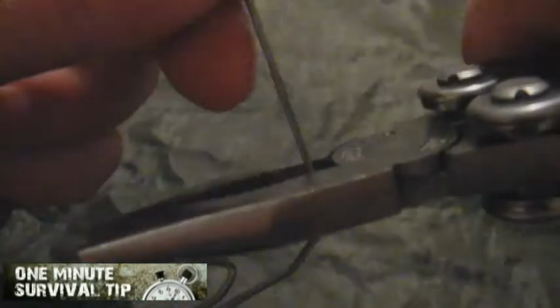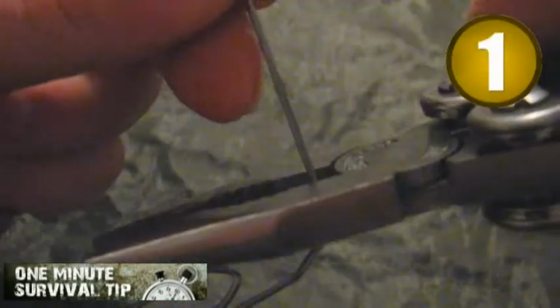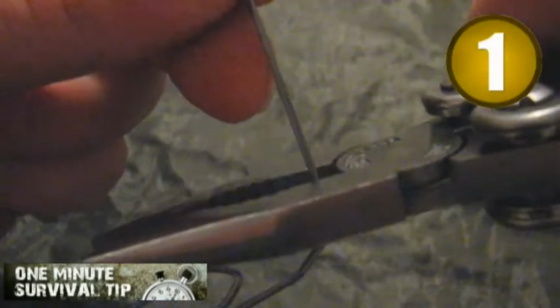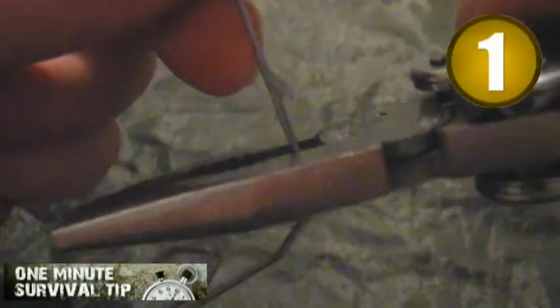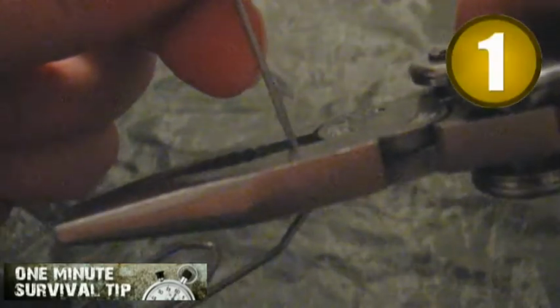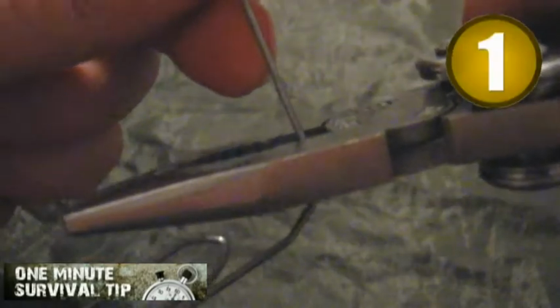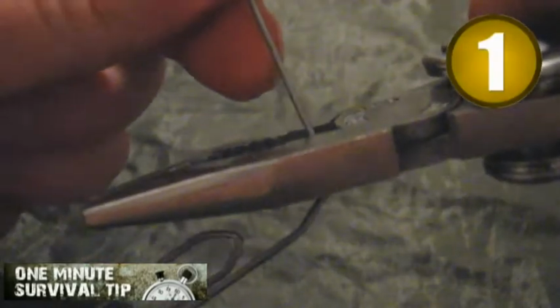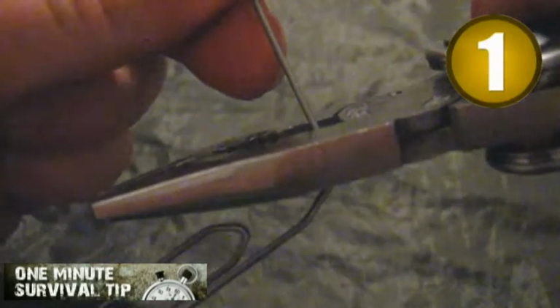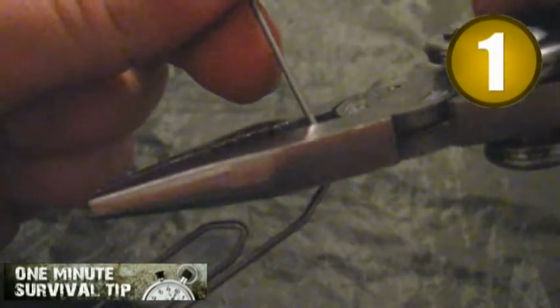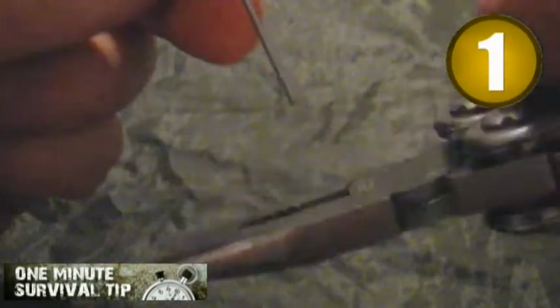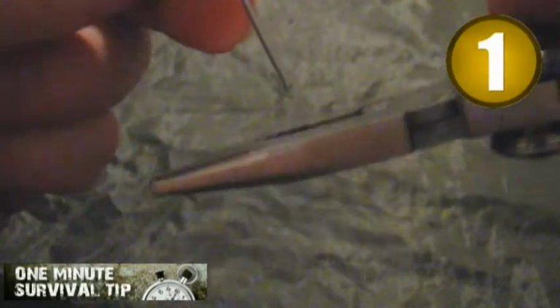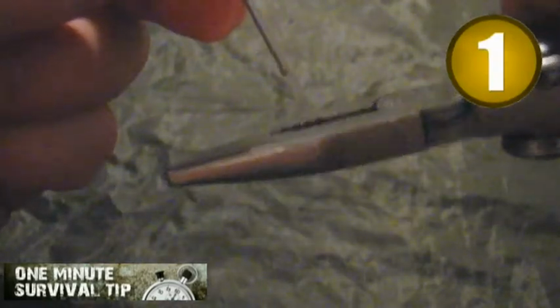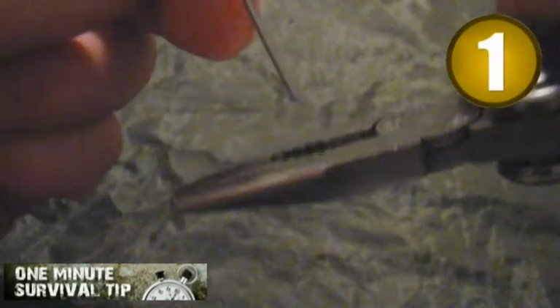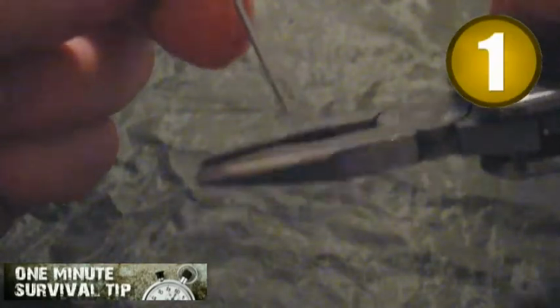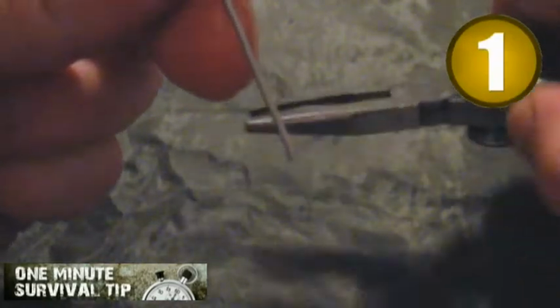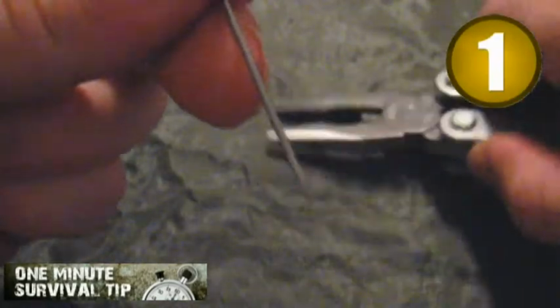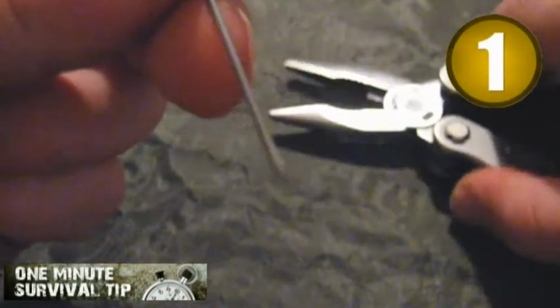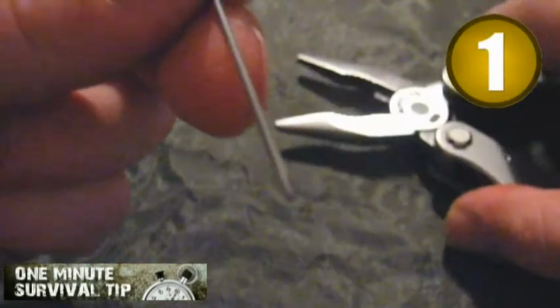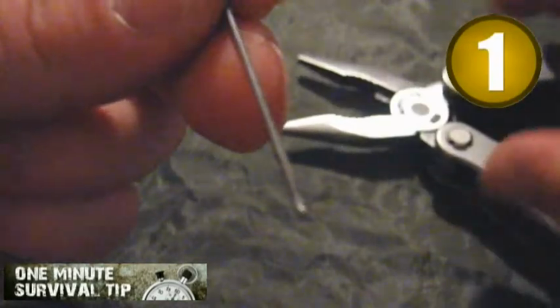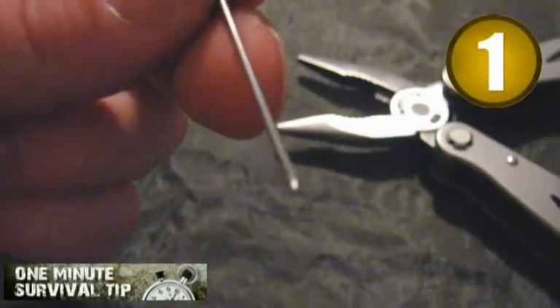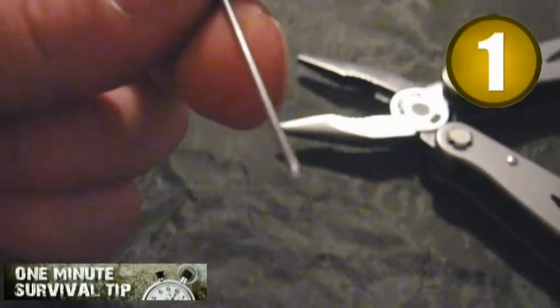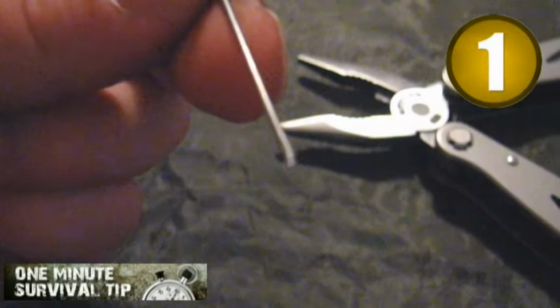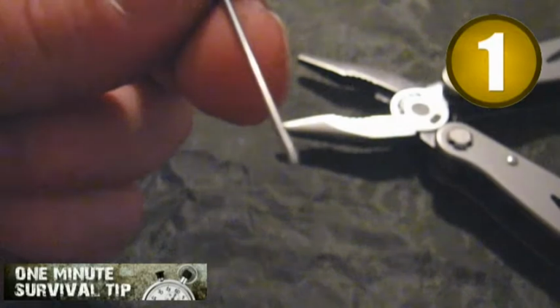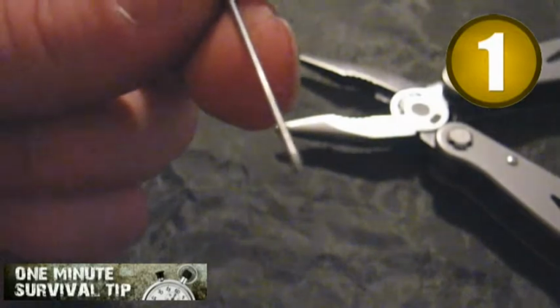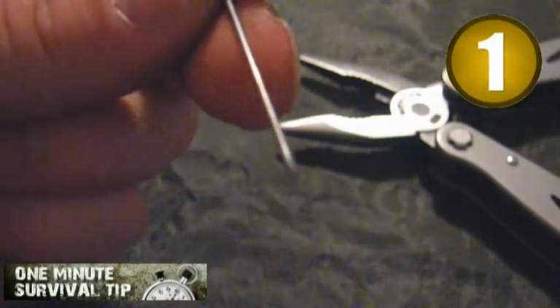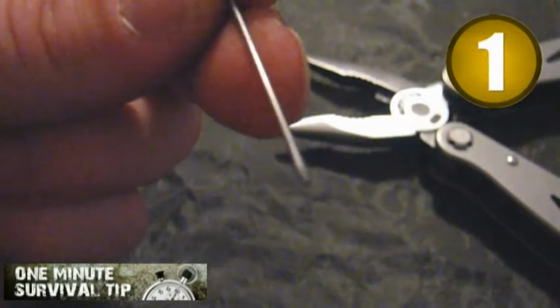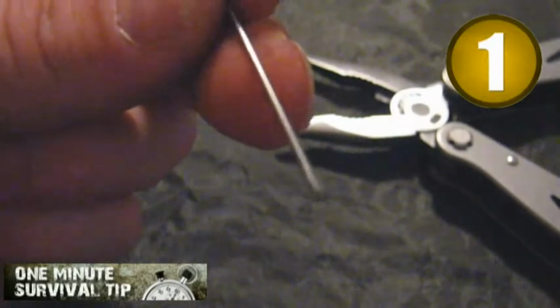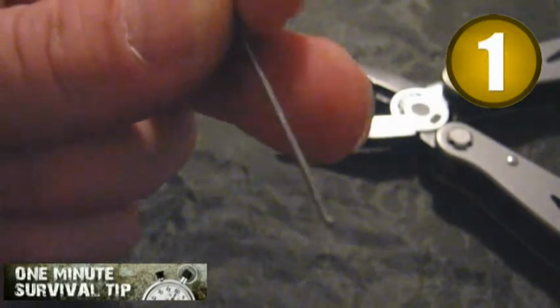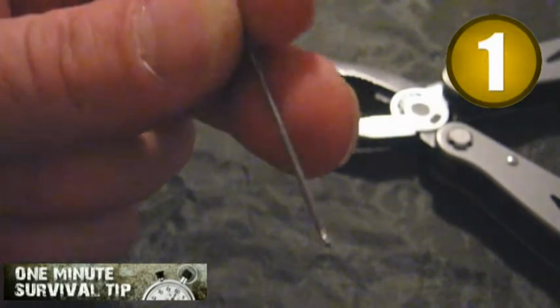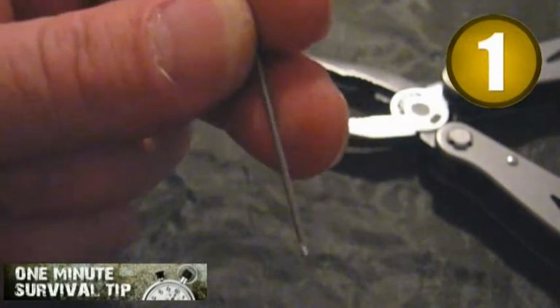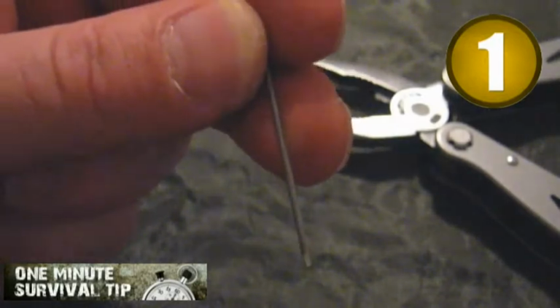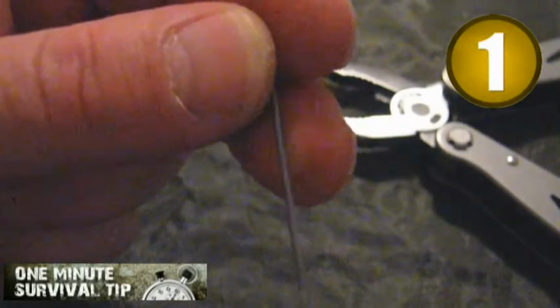Step 1. Take a paper clip and pinch off a piece of it, about 4 to 5 centimeters long.